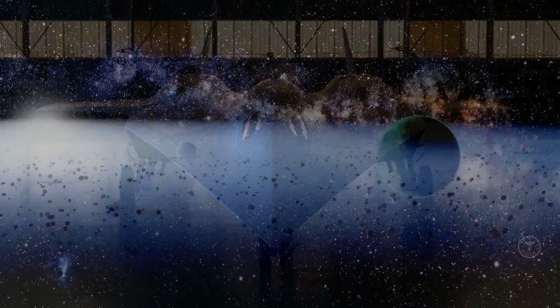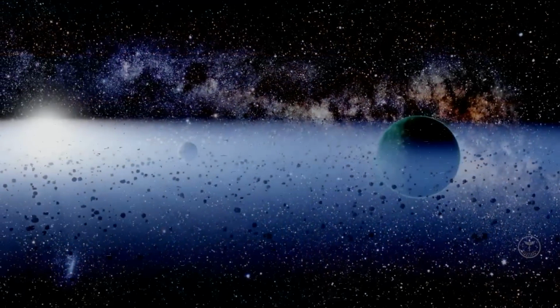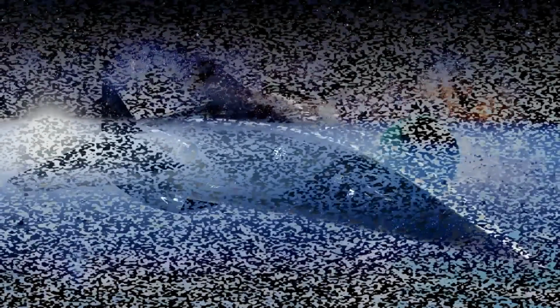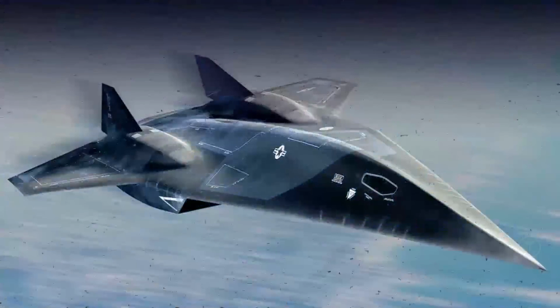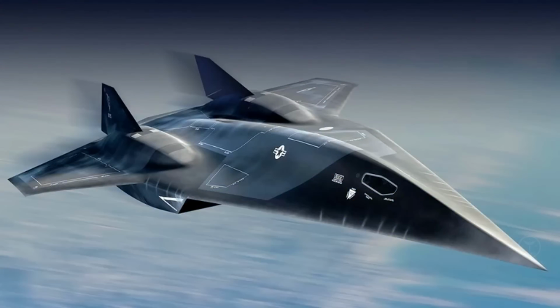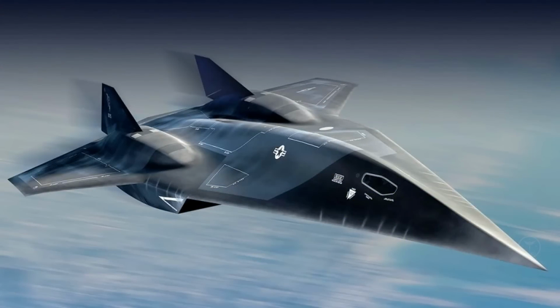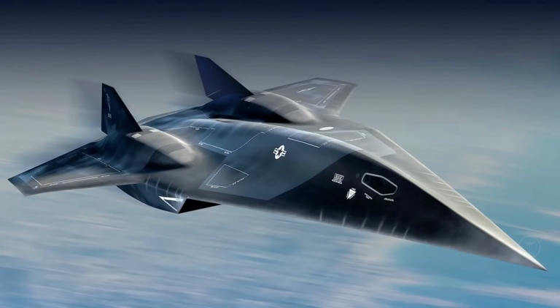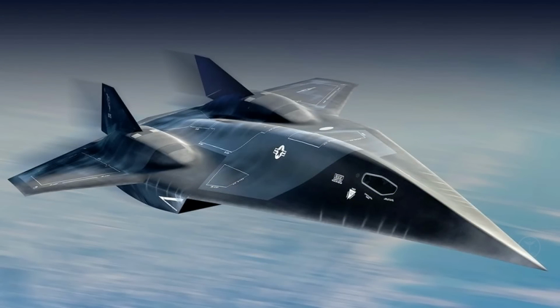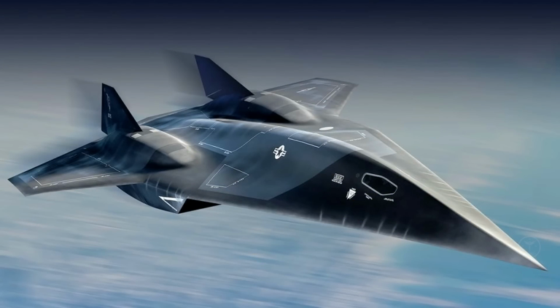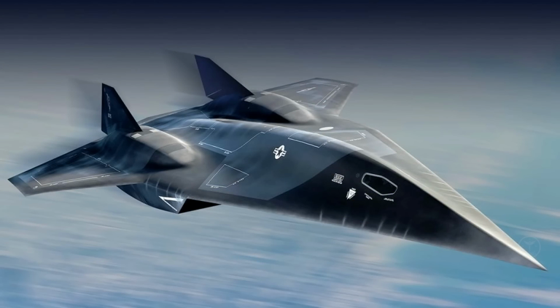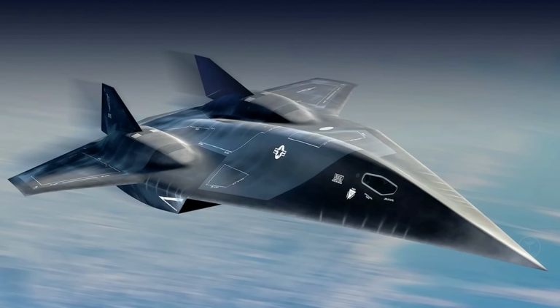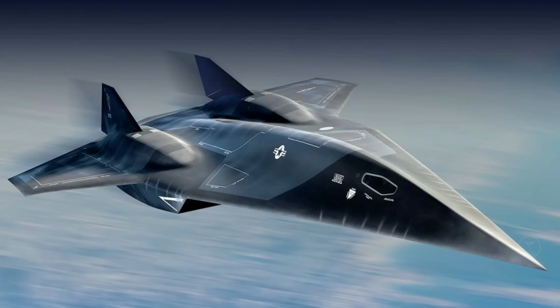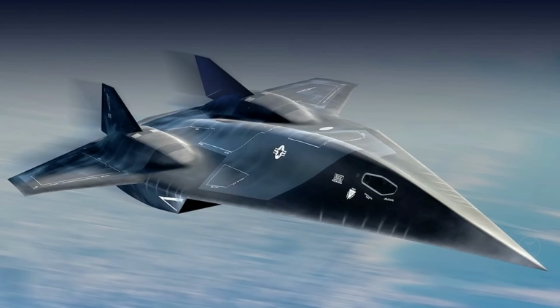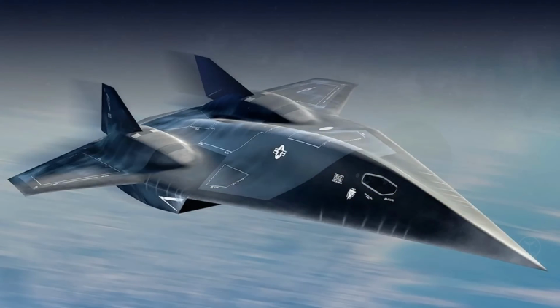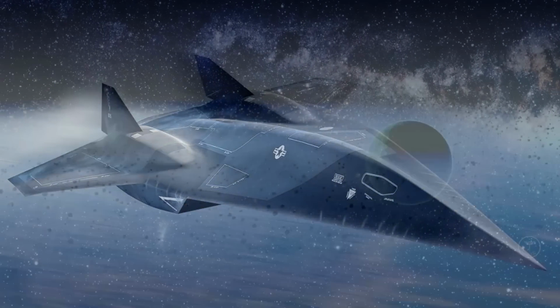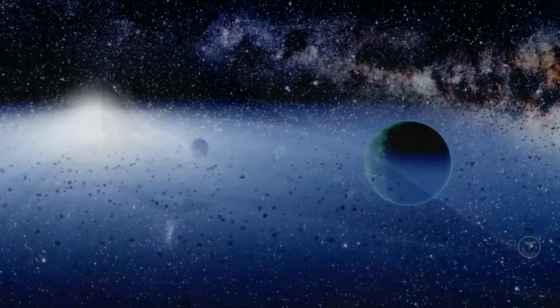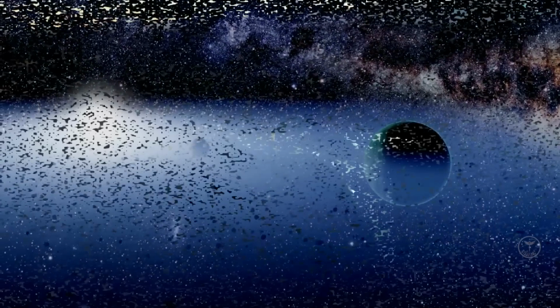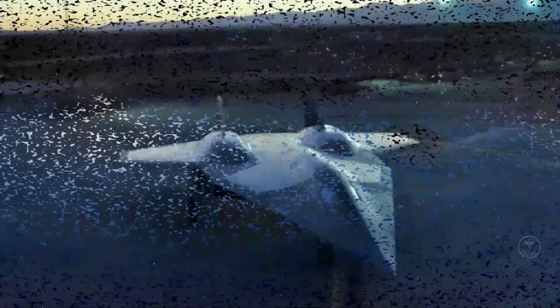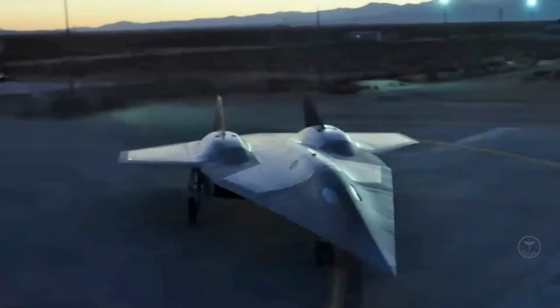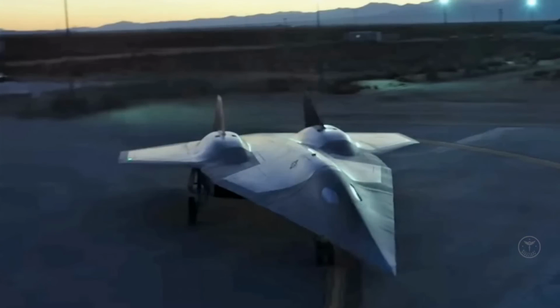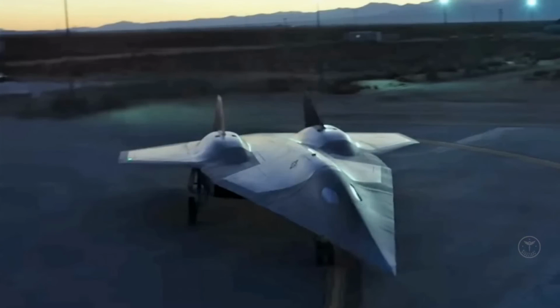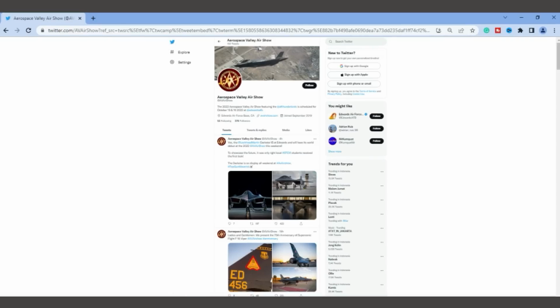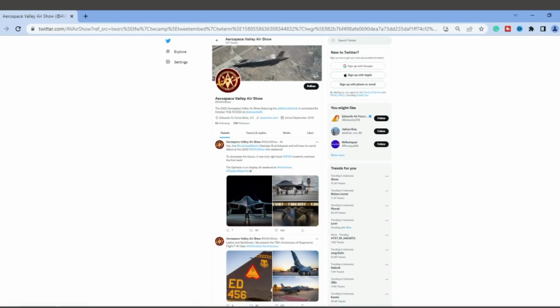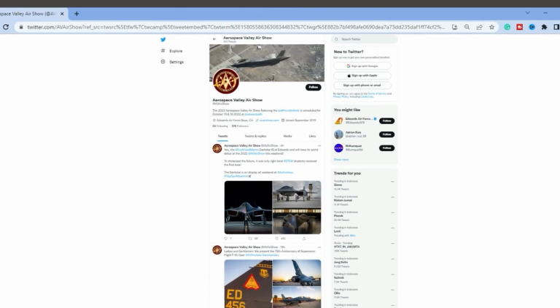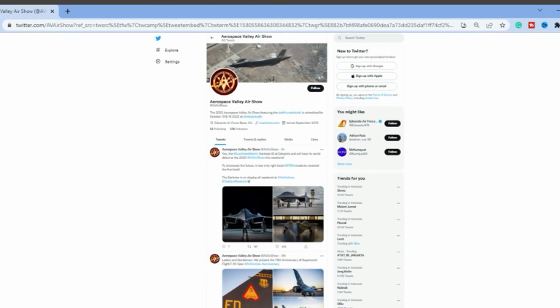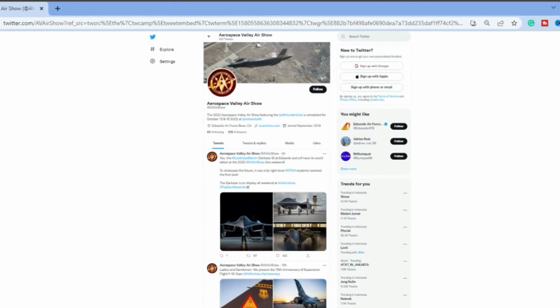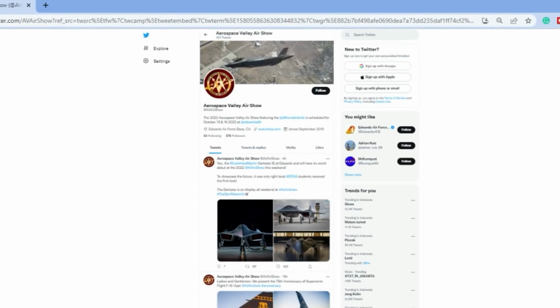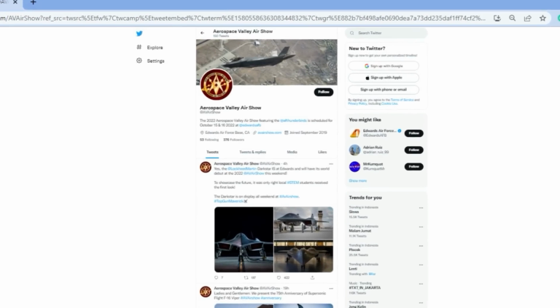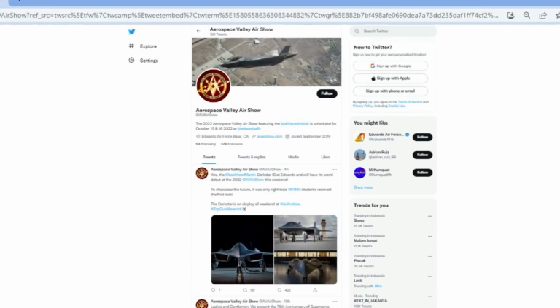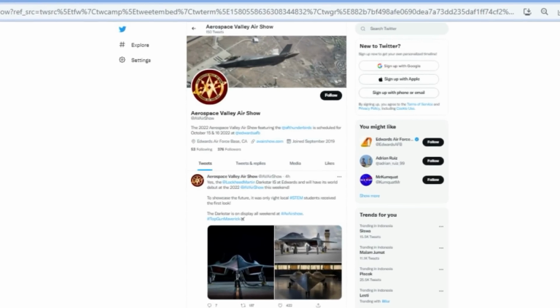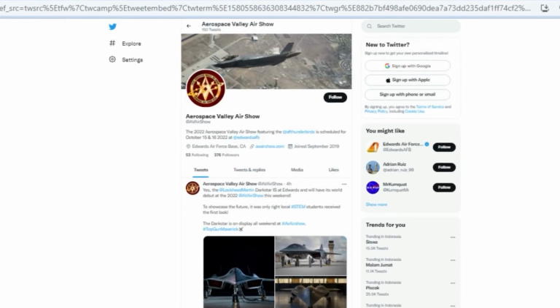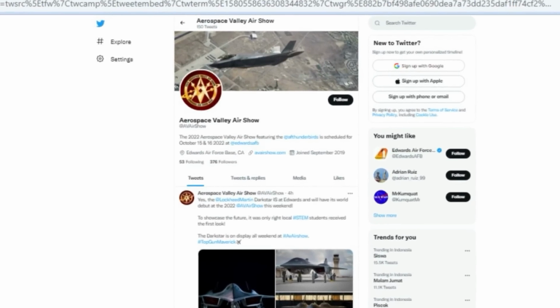The first images of the movie prop have been released by the official 2022 Aerospace Valley Air Show social media account.